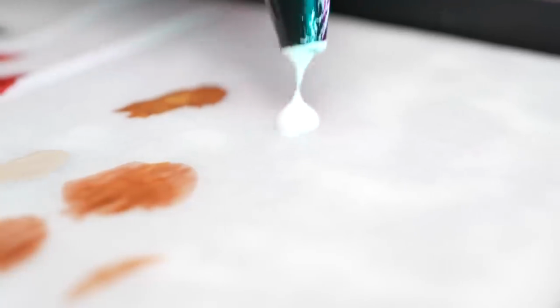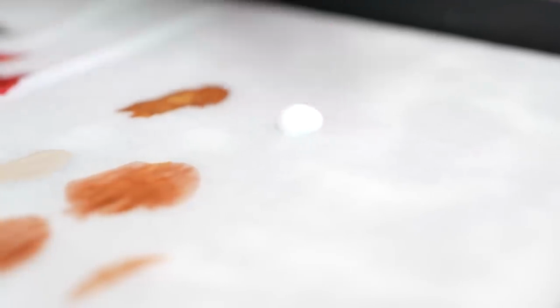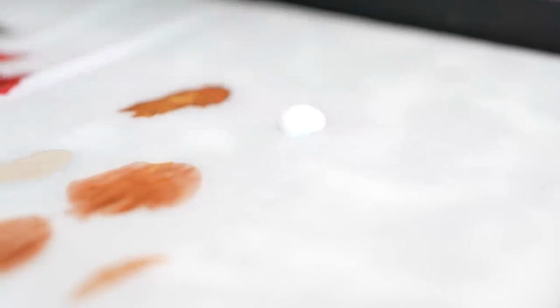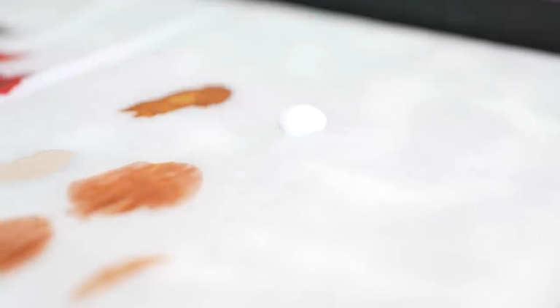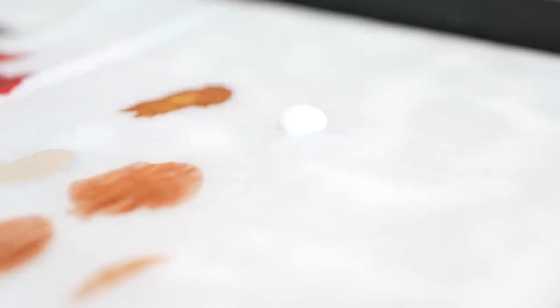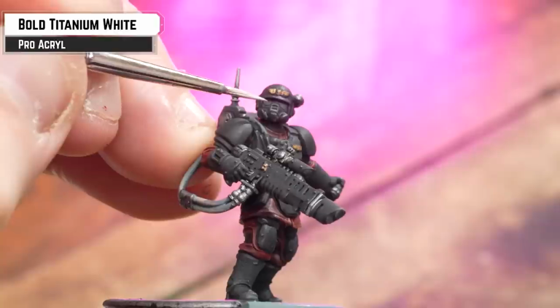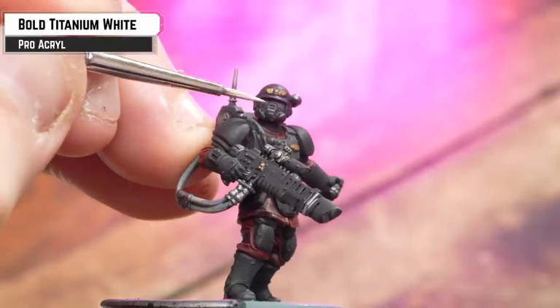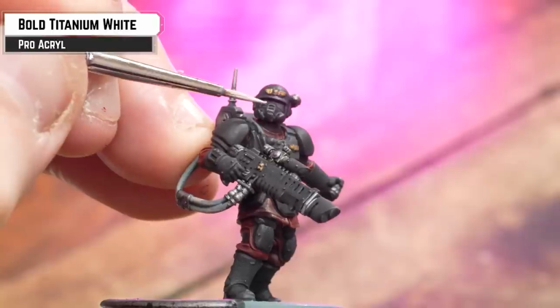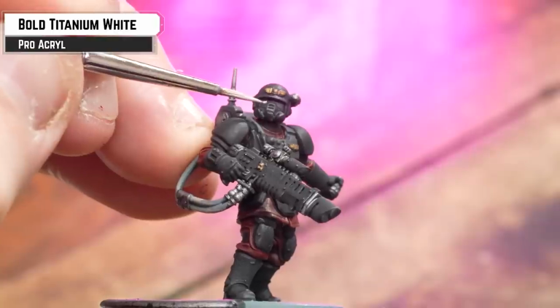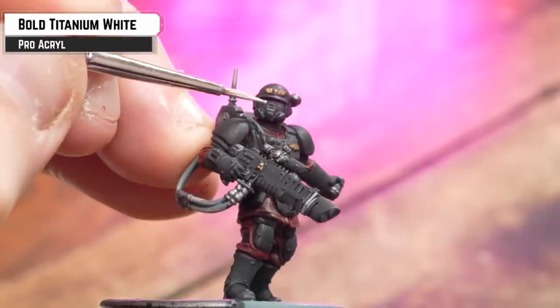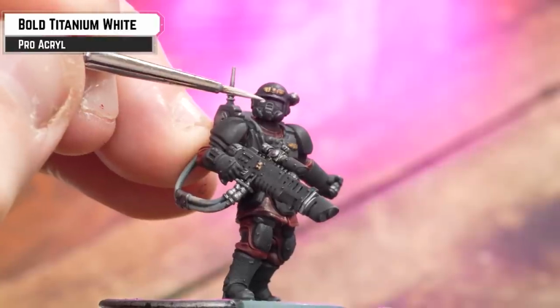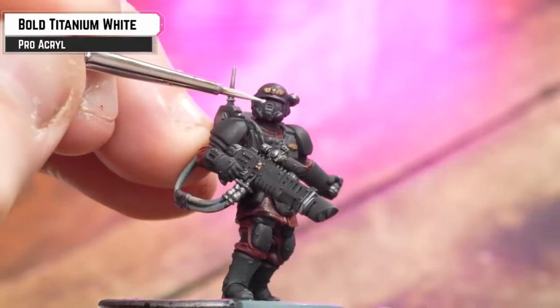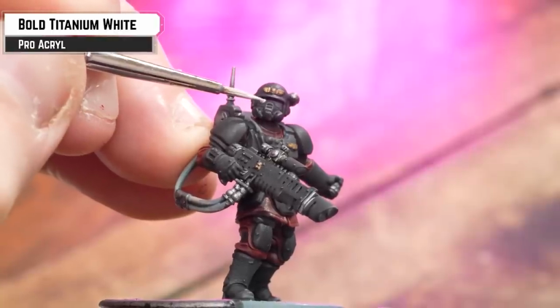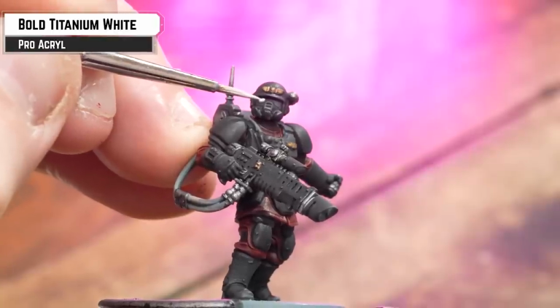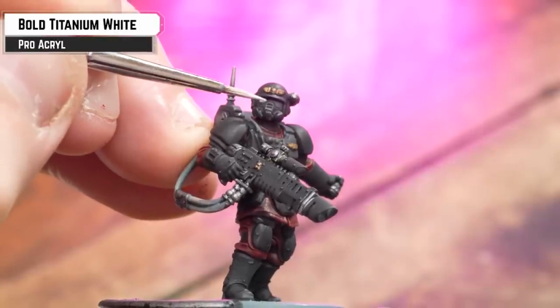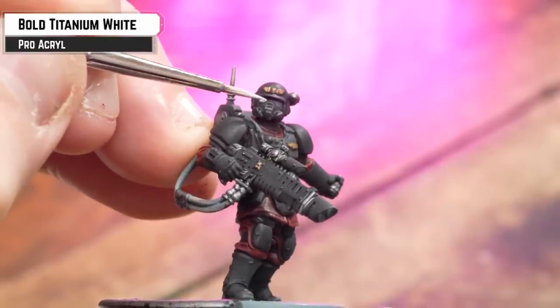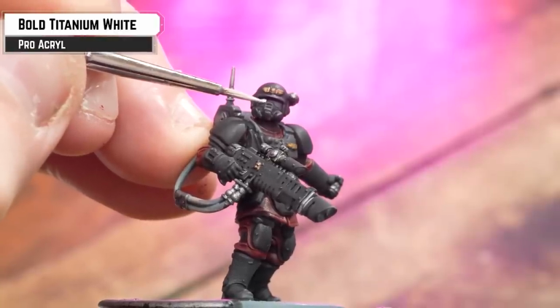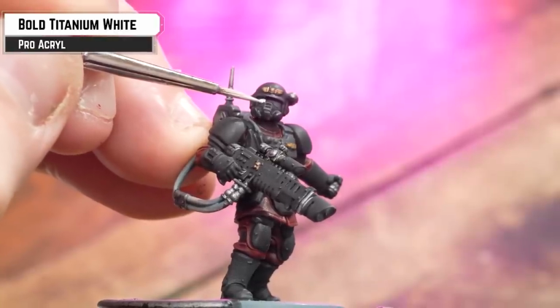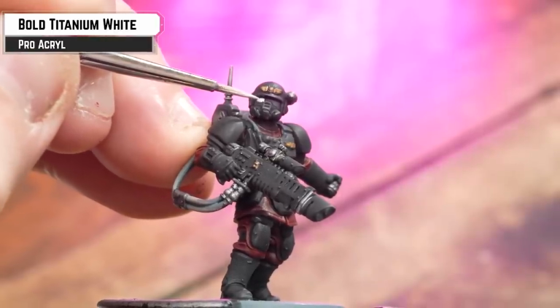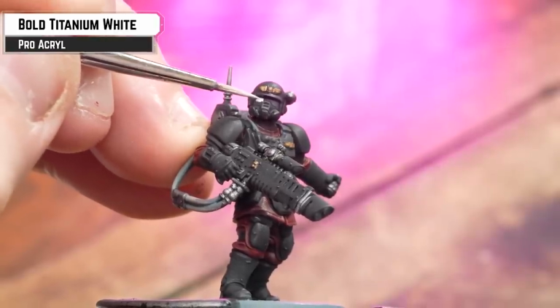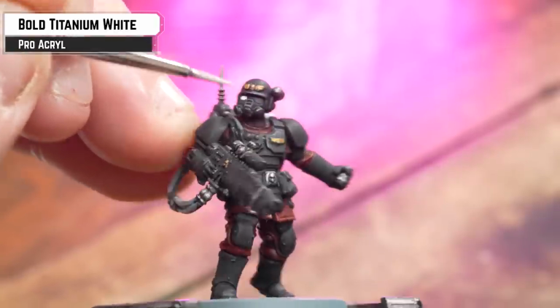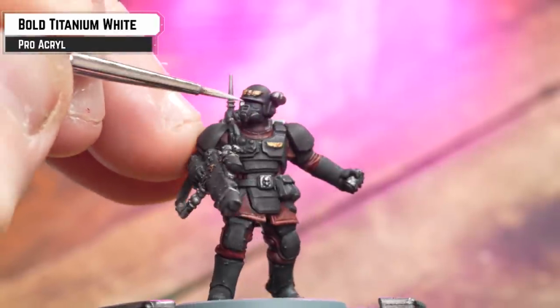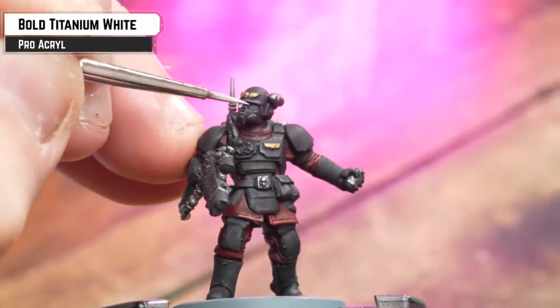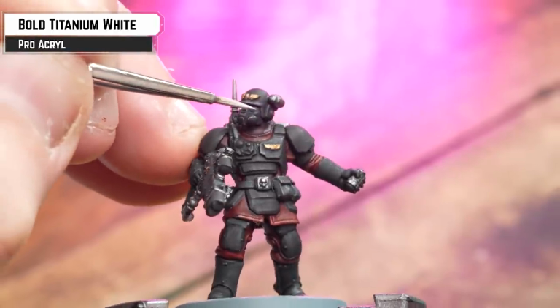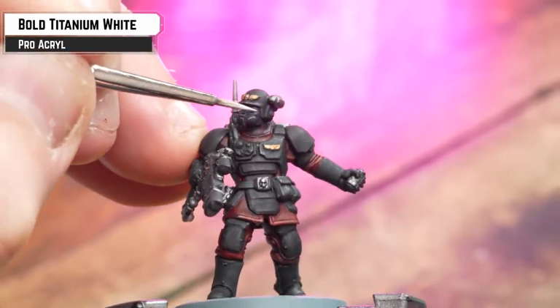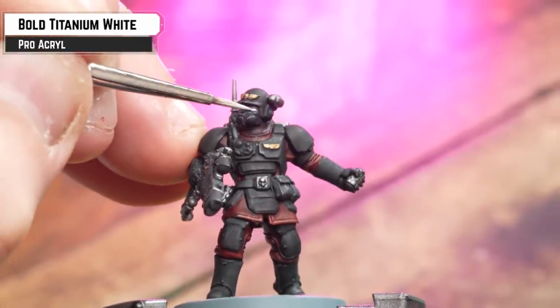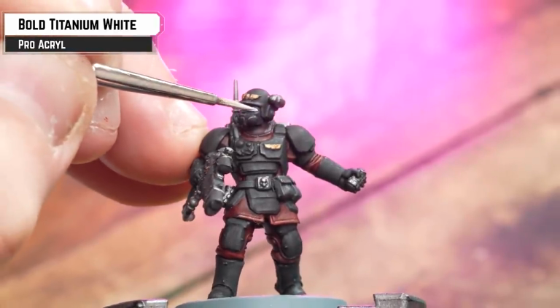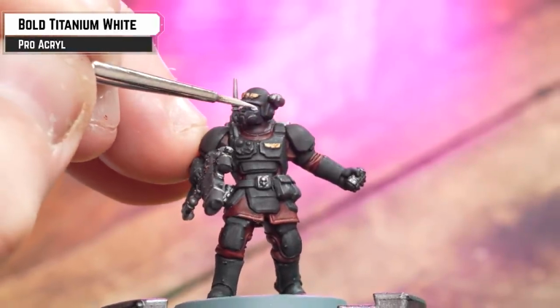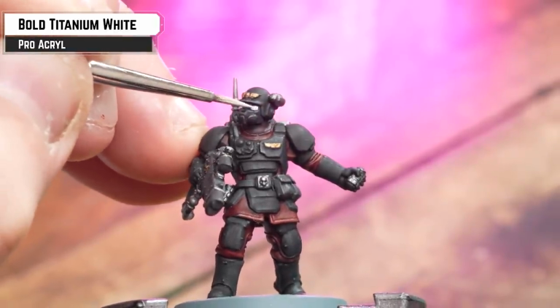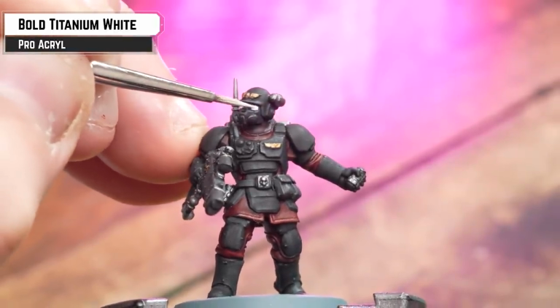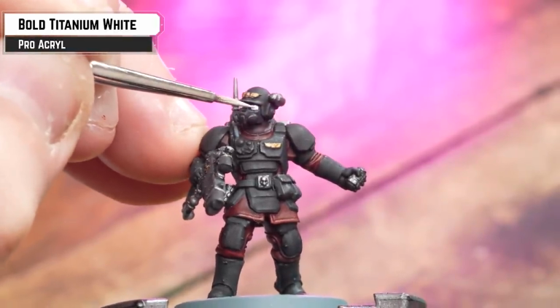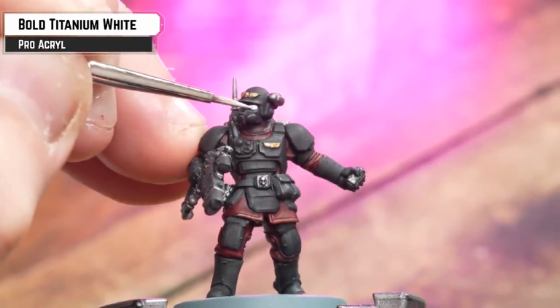For the glow effects such as the plasma, lenses, and lamps, we're going to use white as a base coat. Any white will do, but I'm using Bold Titanium White from Pro Acryl.